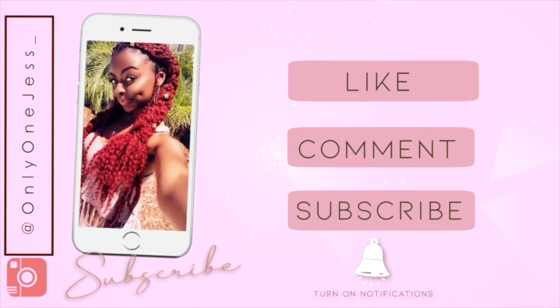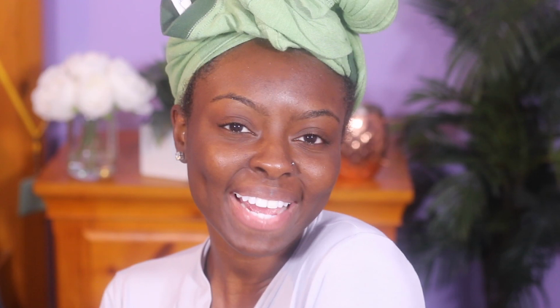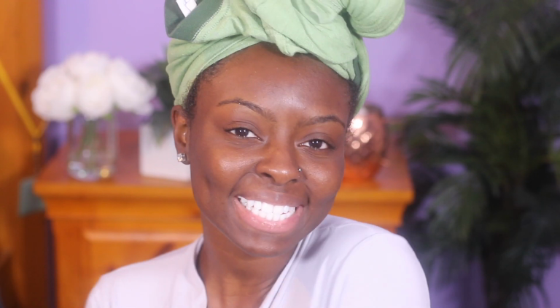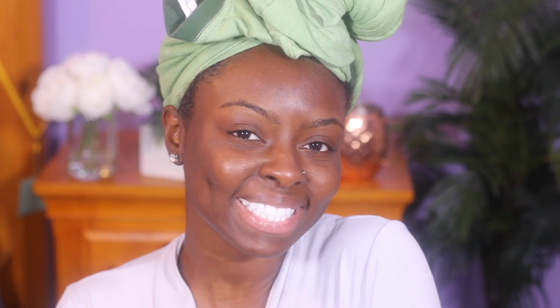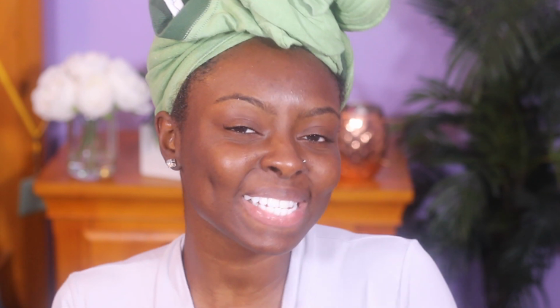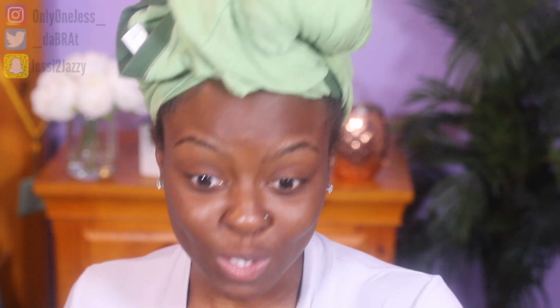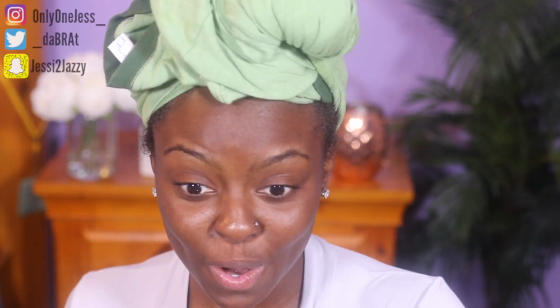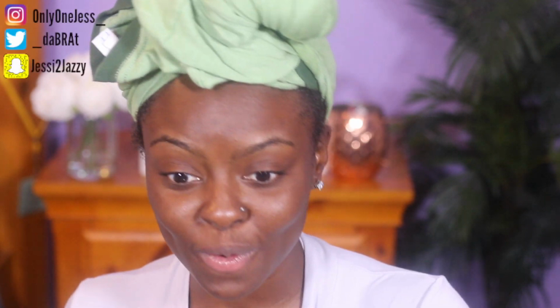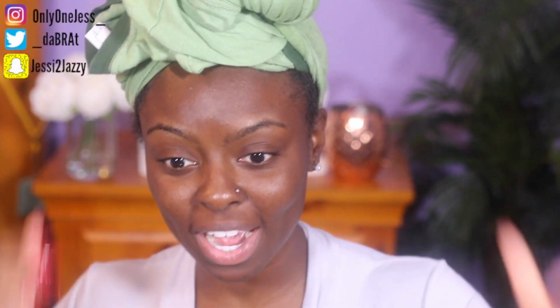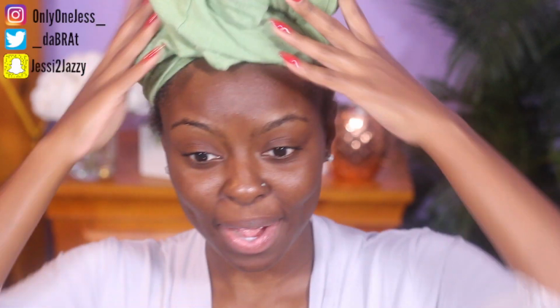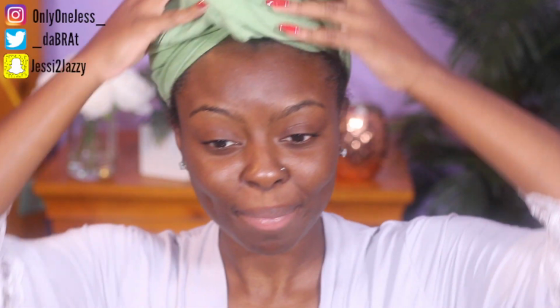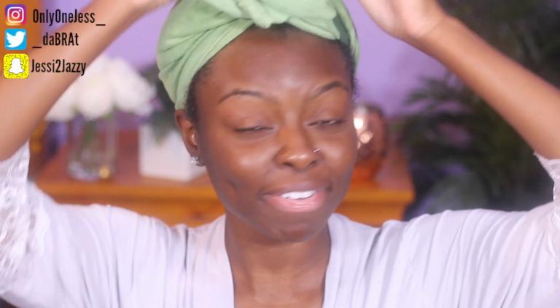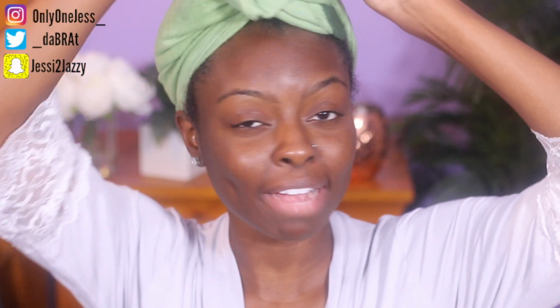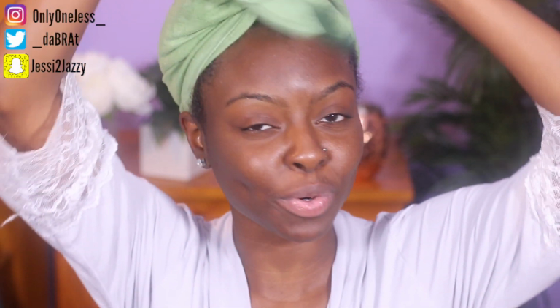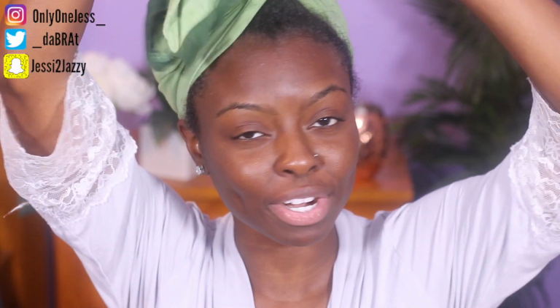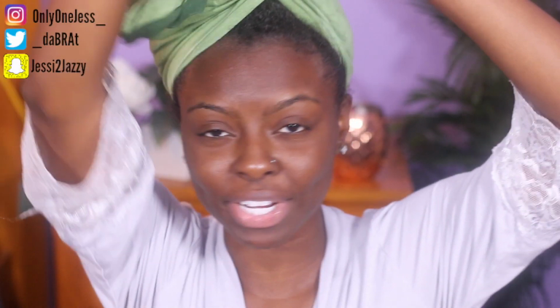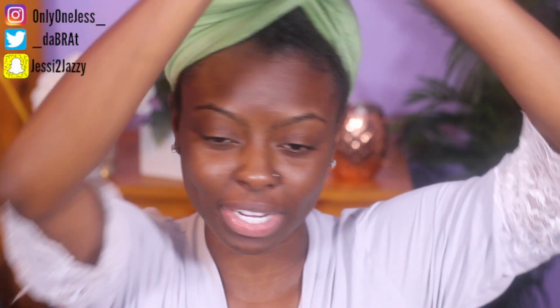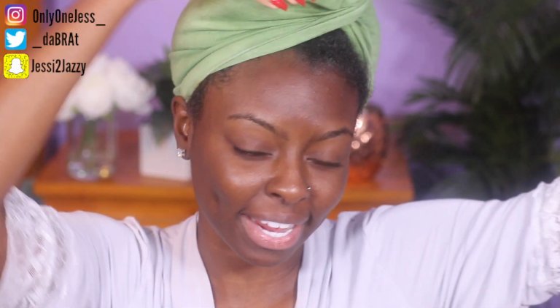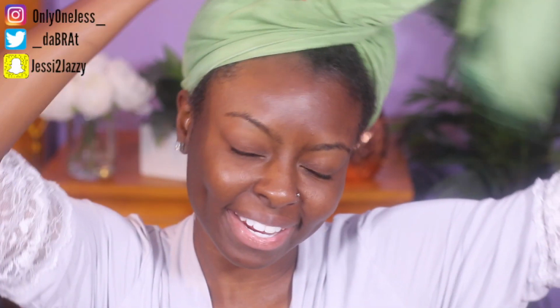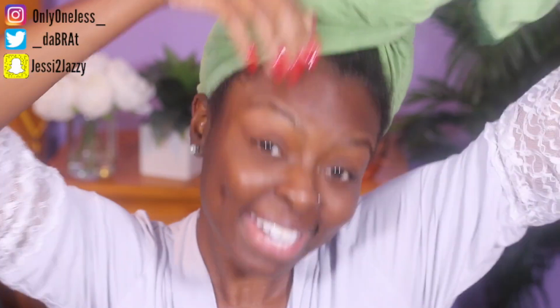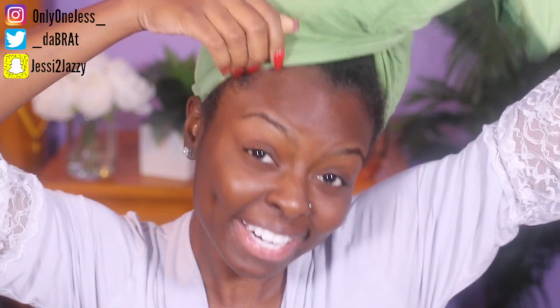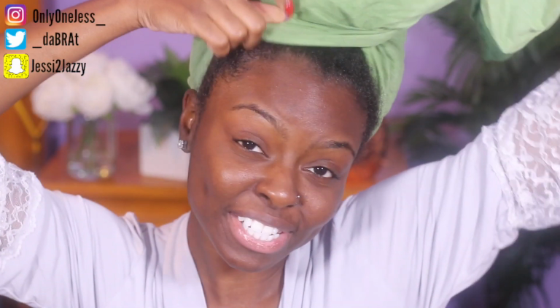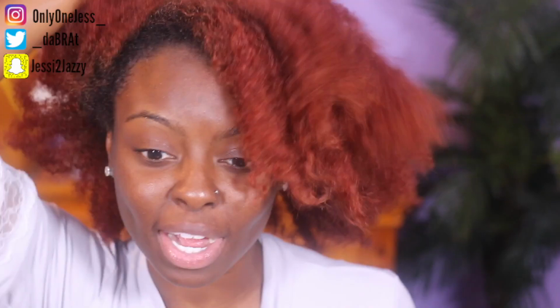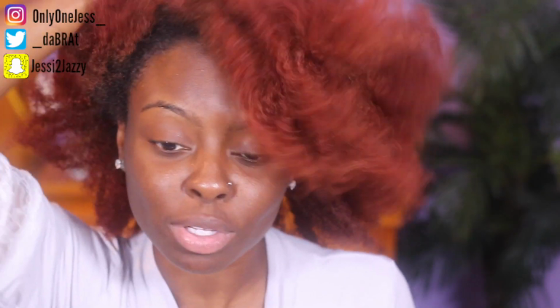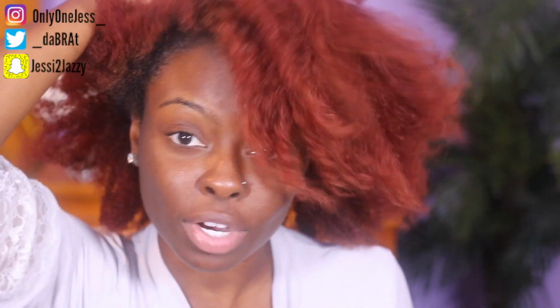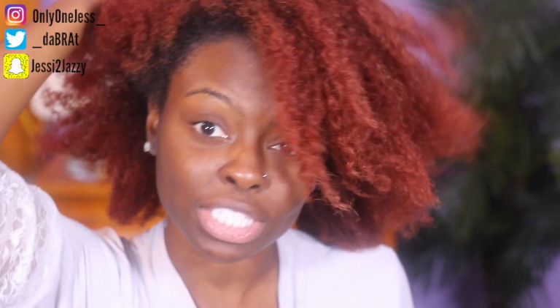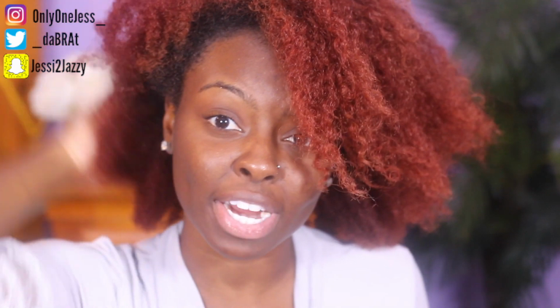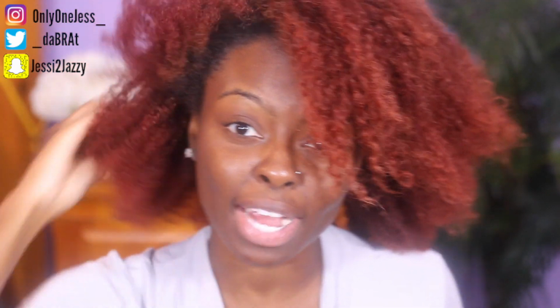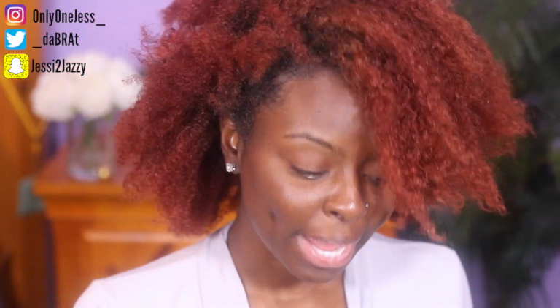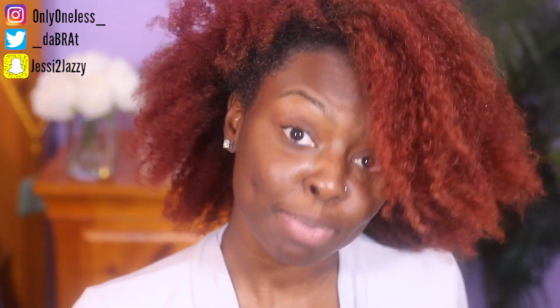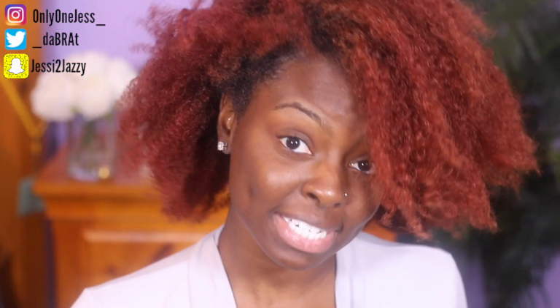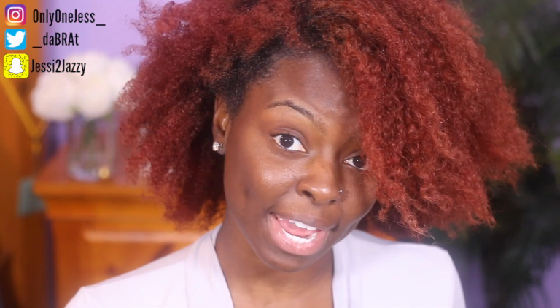Hey guys, it's Jess. I feel like I haven't recorded a video in like nine years. I'm a little crusty right now. It's been a day.